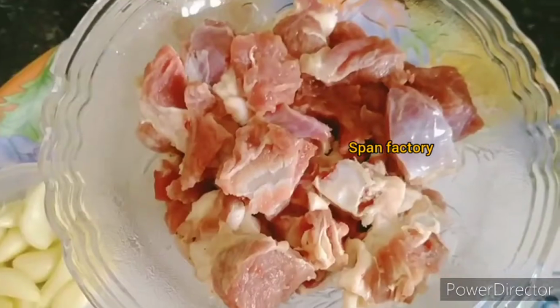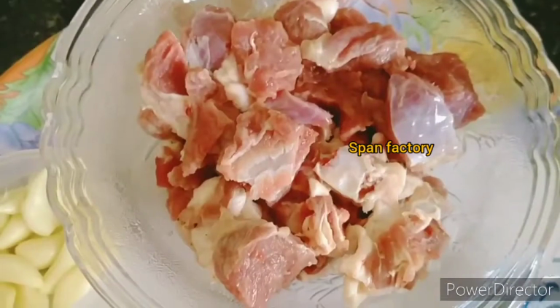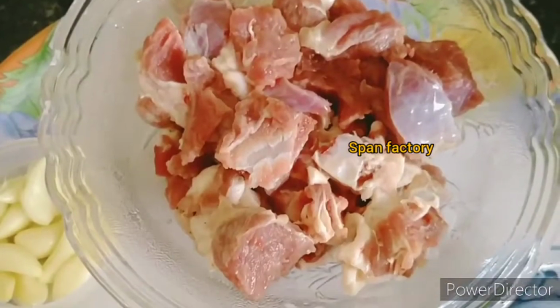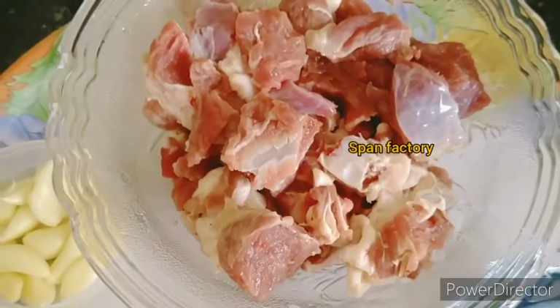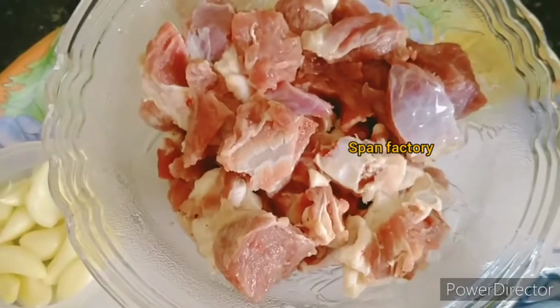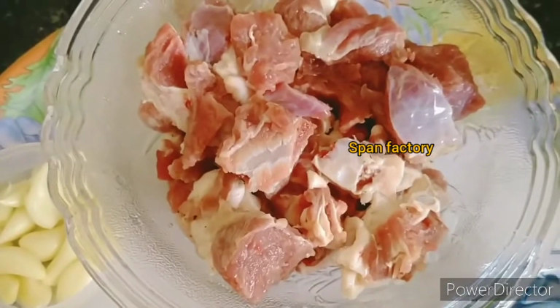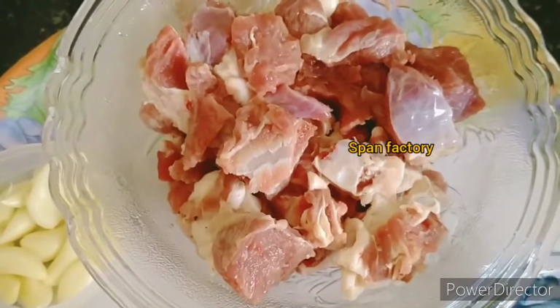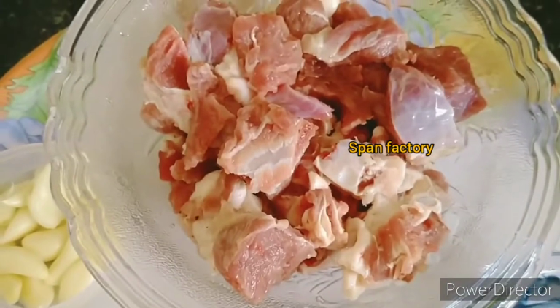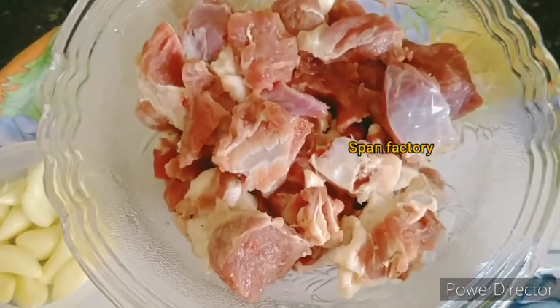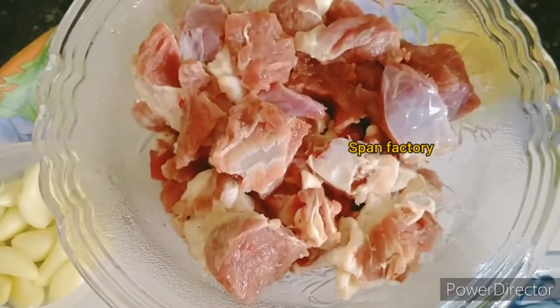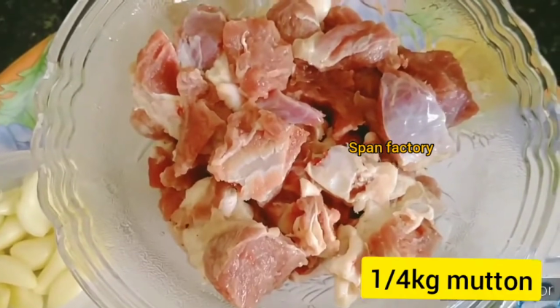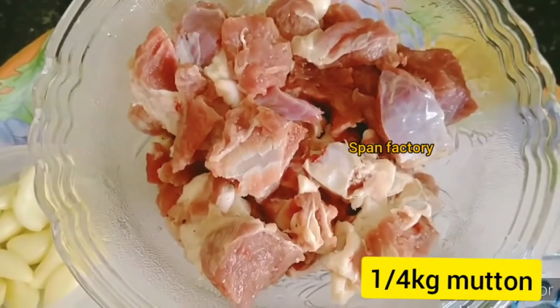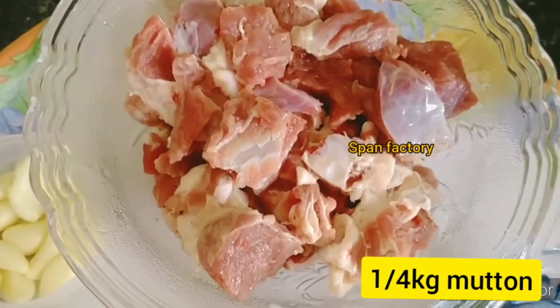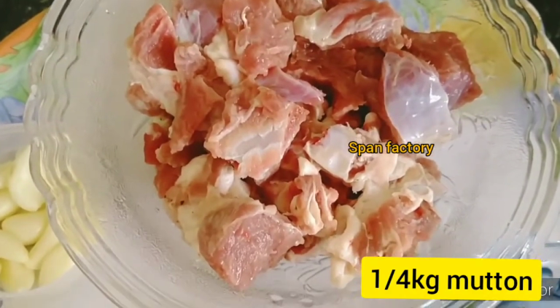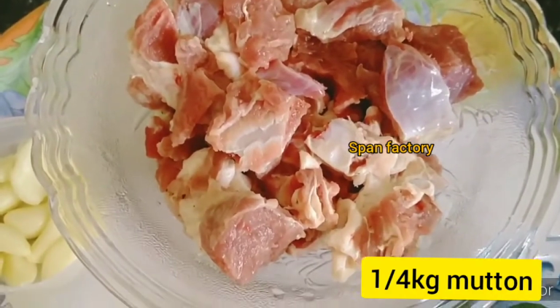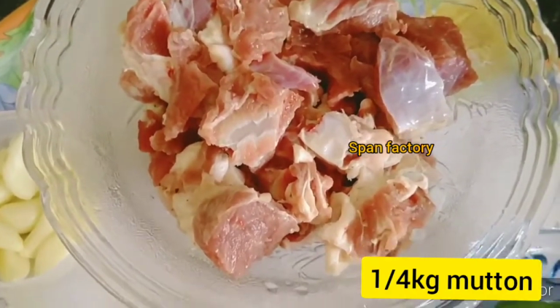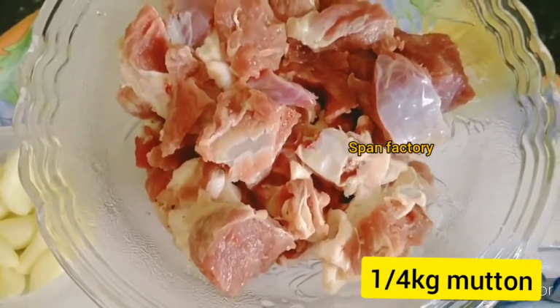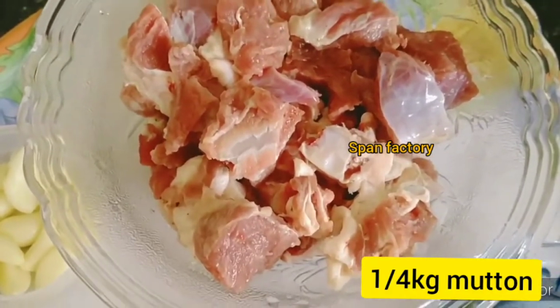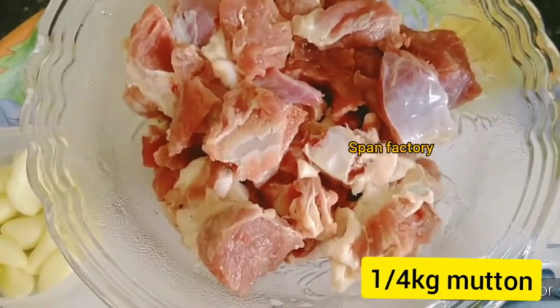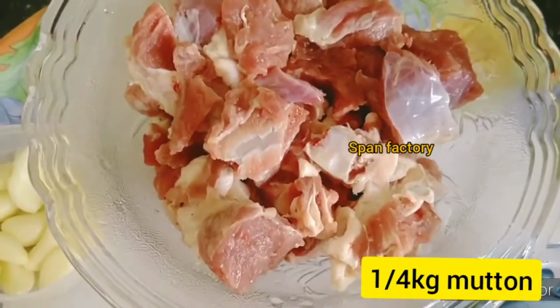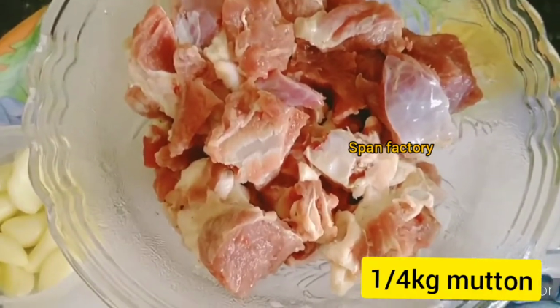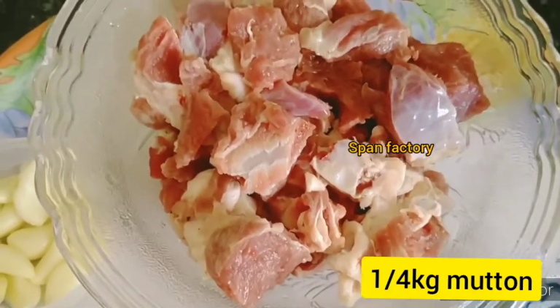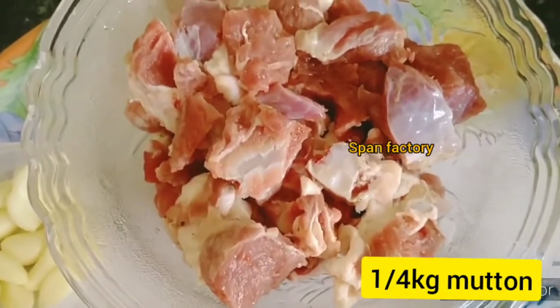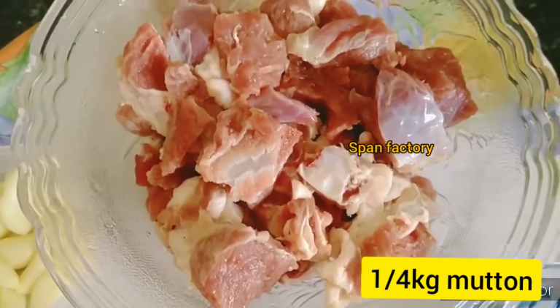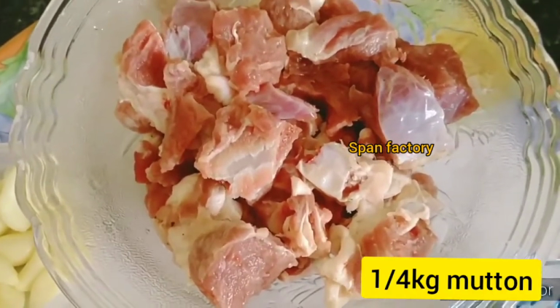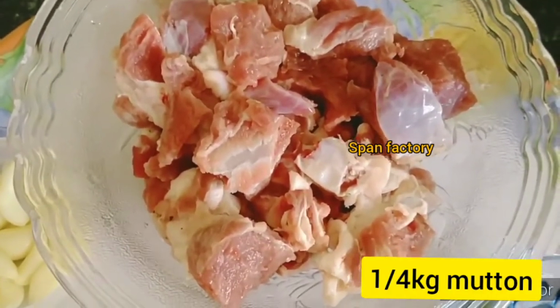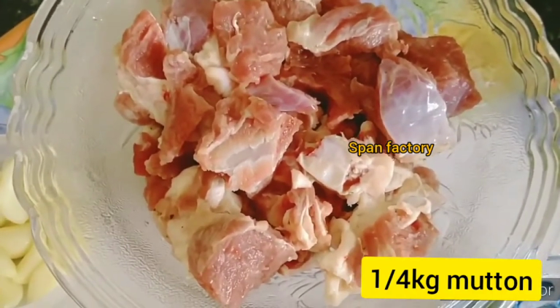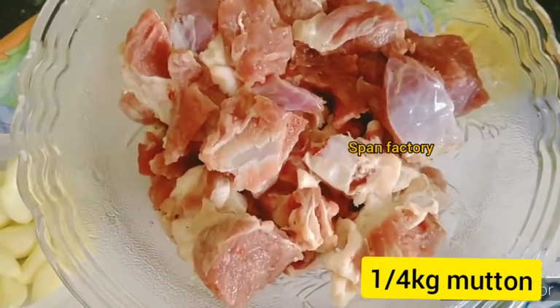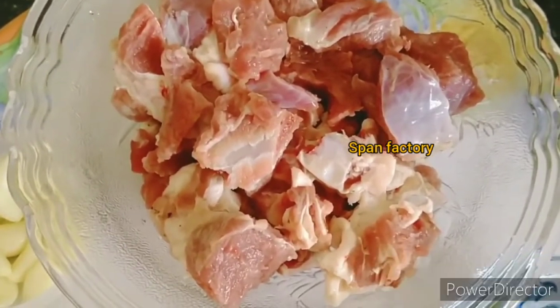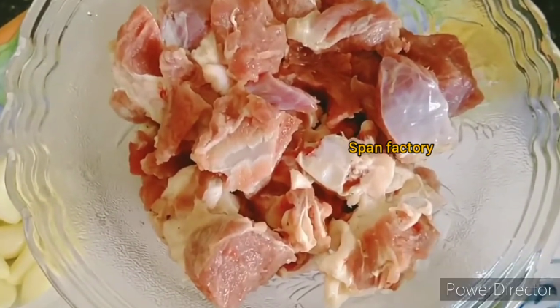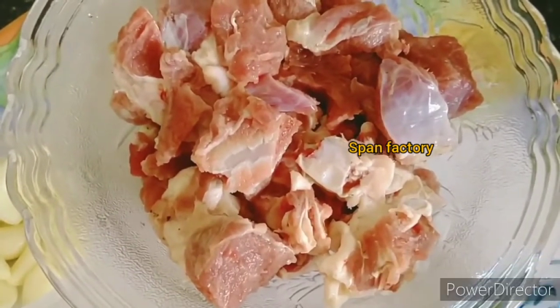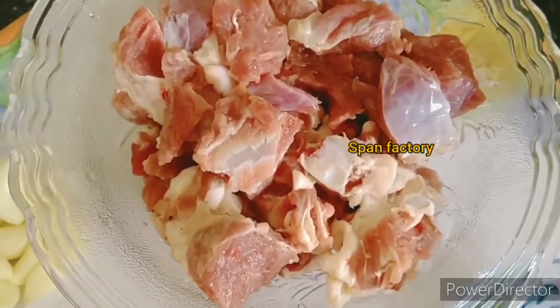Hi Friends, we are going to make a mutton. I am going to get a hot pot. We will put the hot pot.